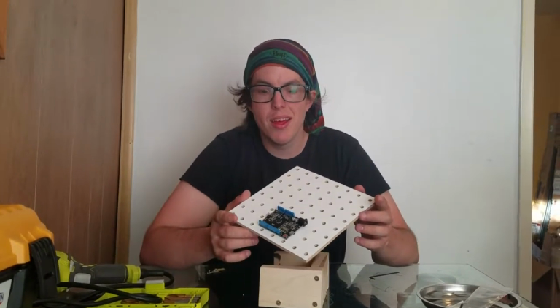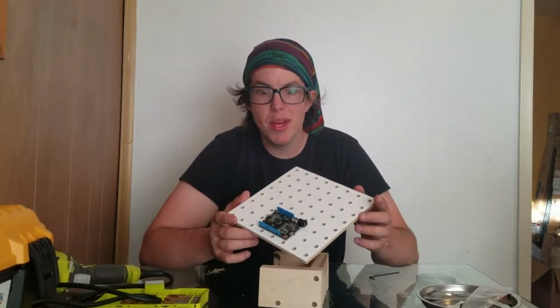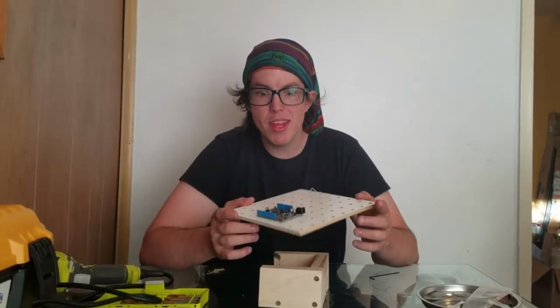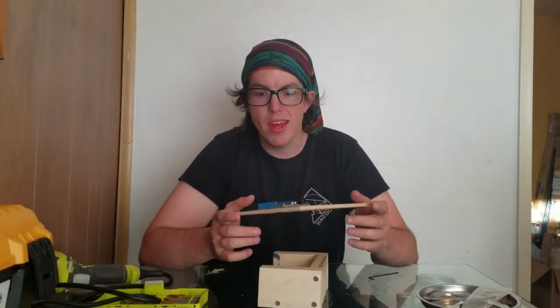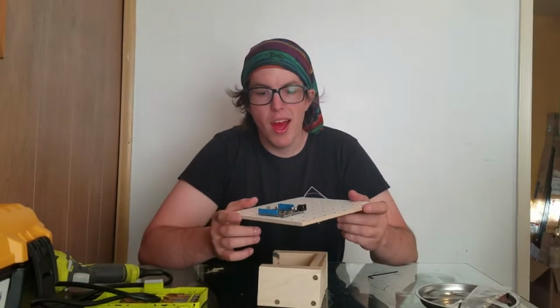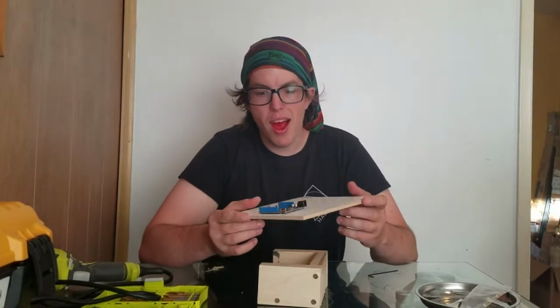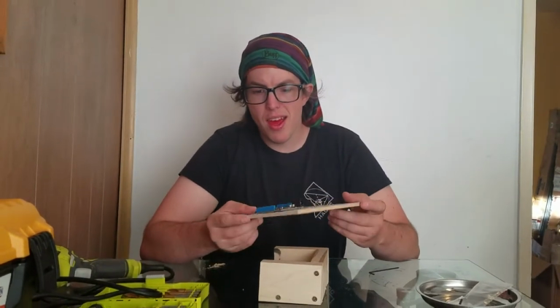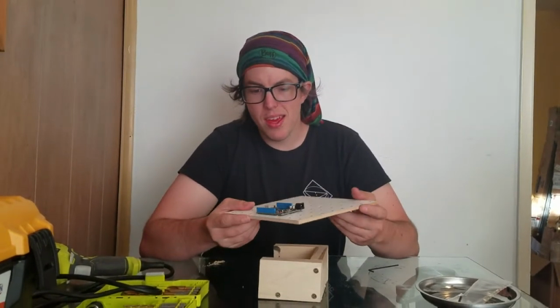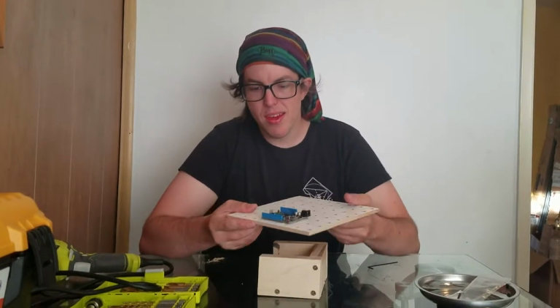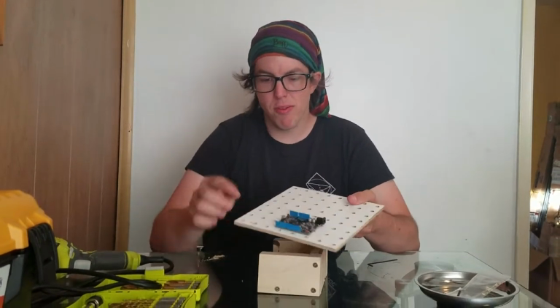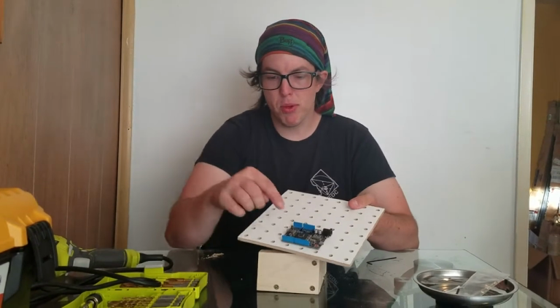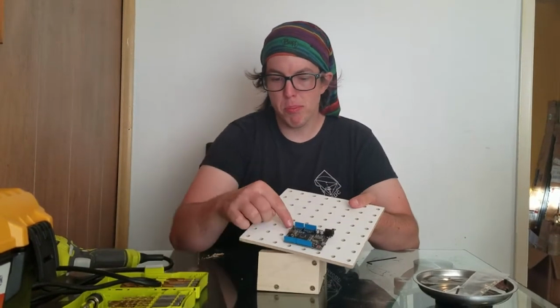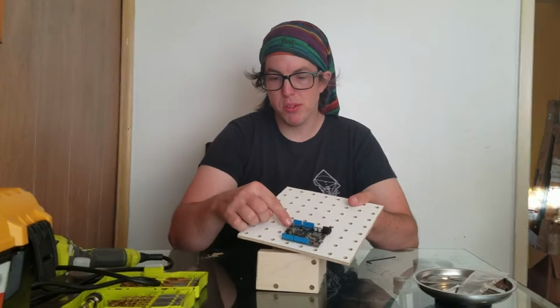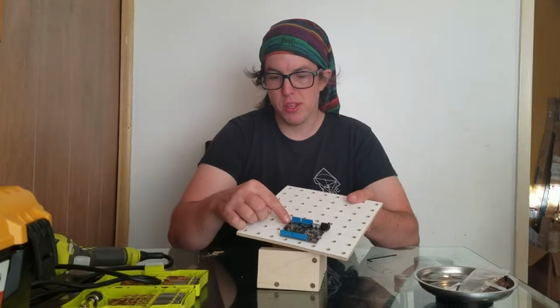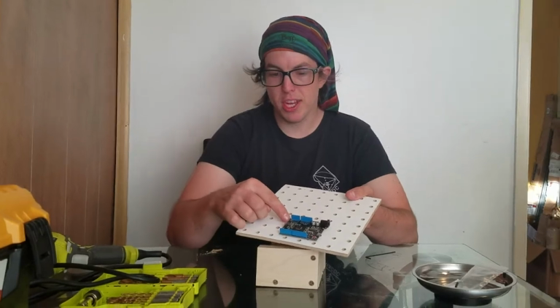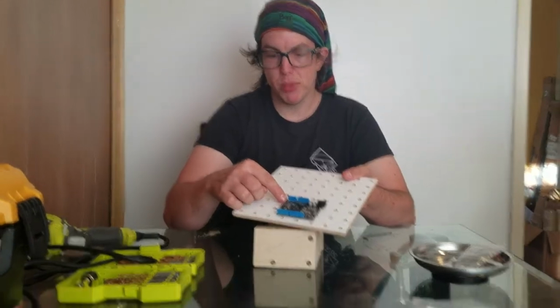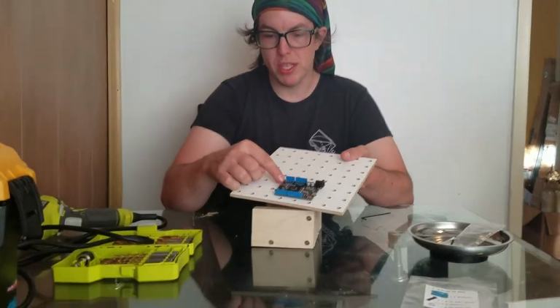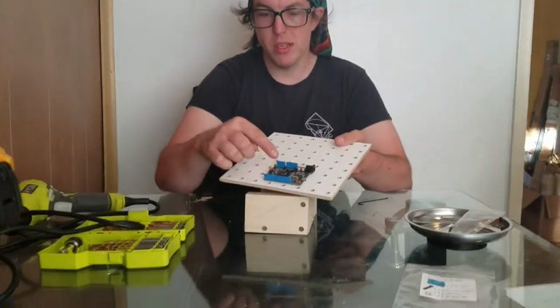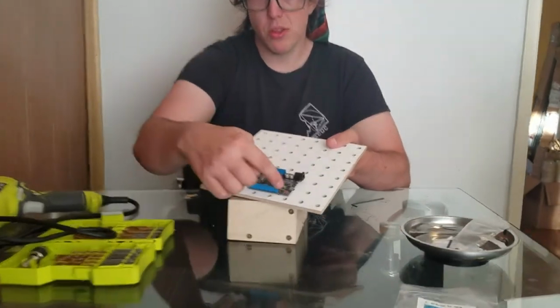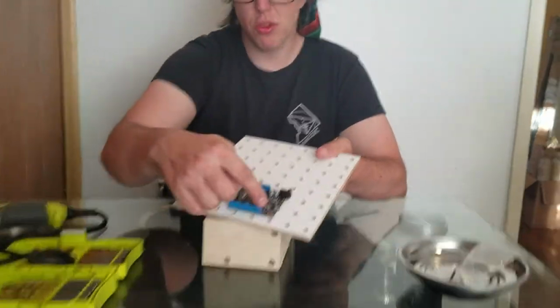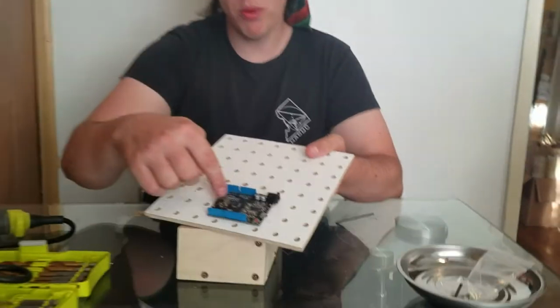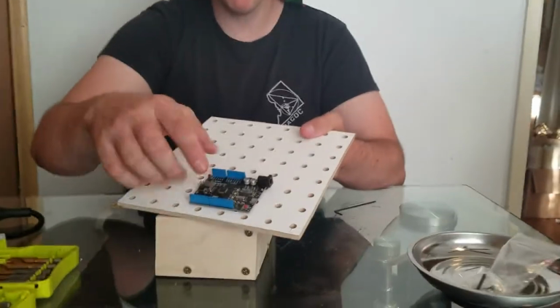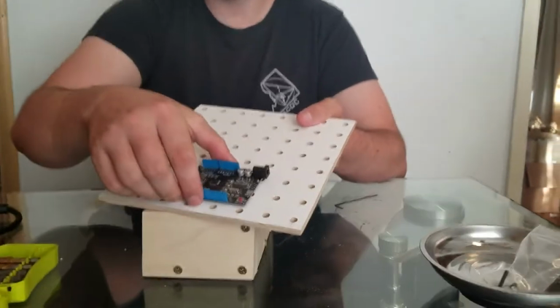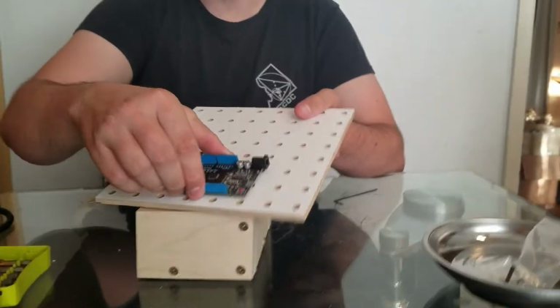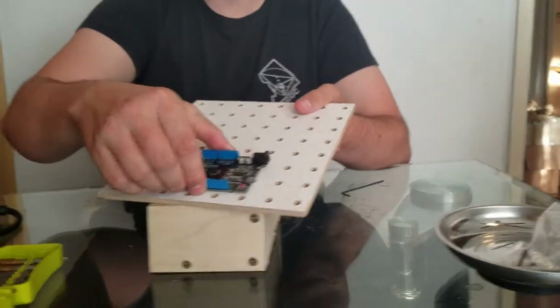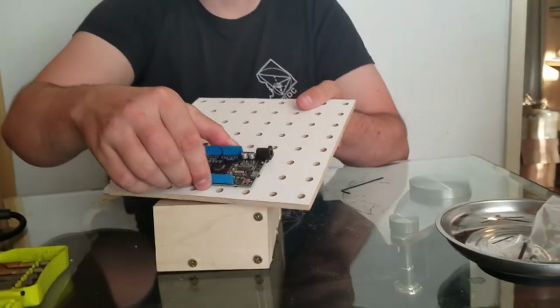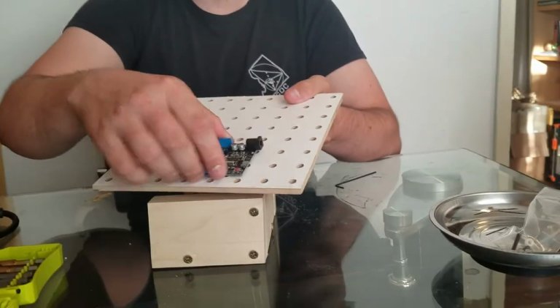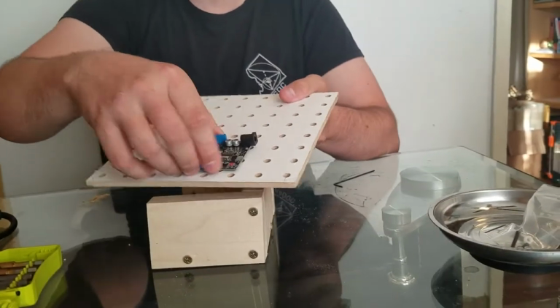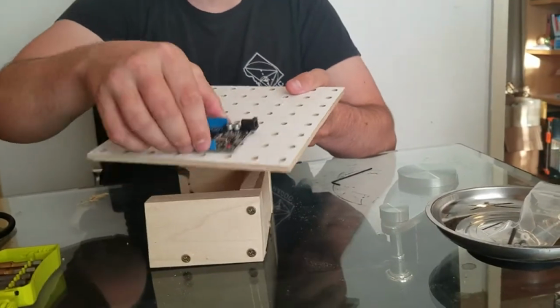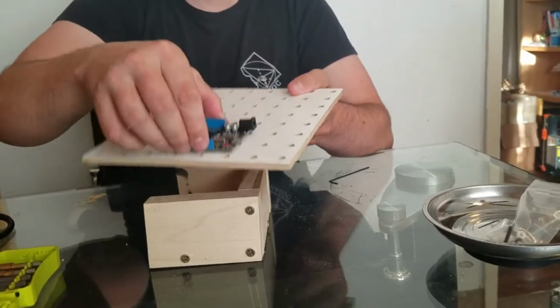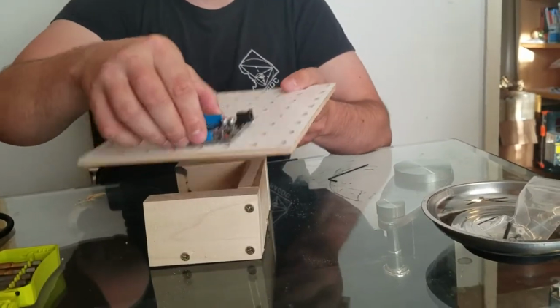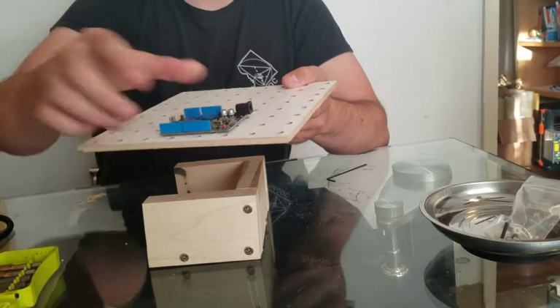My name is Danny. I have put the second bolt in. So there's two bolts now, and the Arduino can't really move at all.